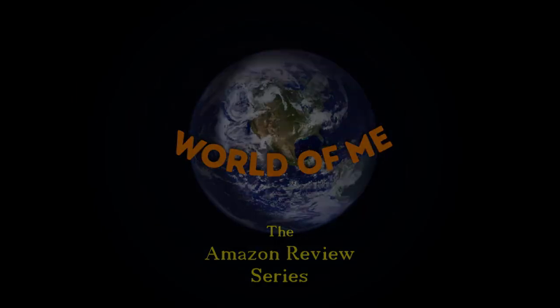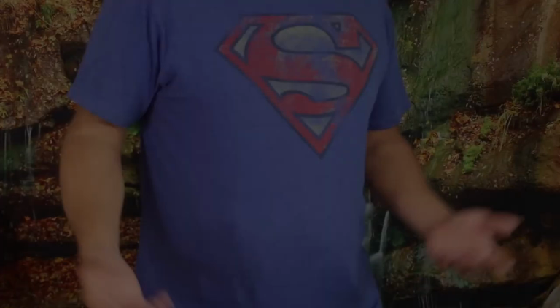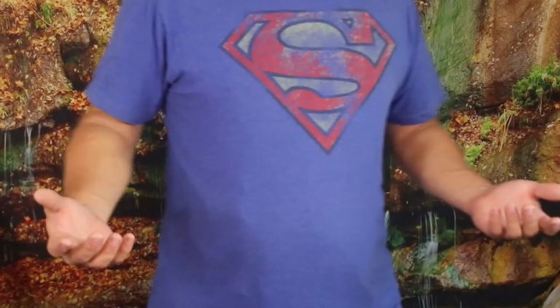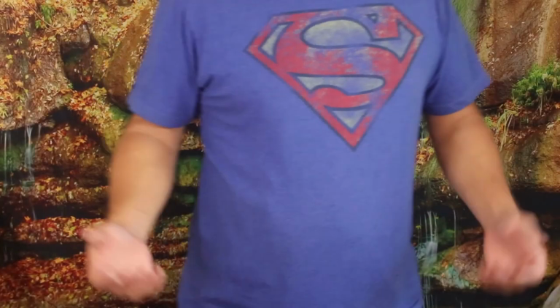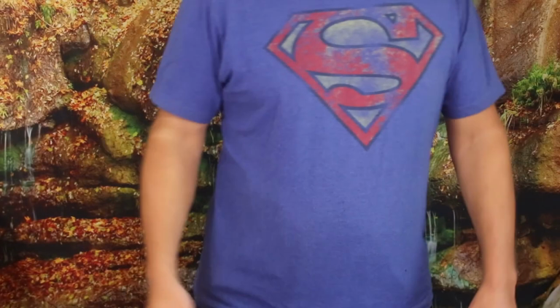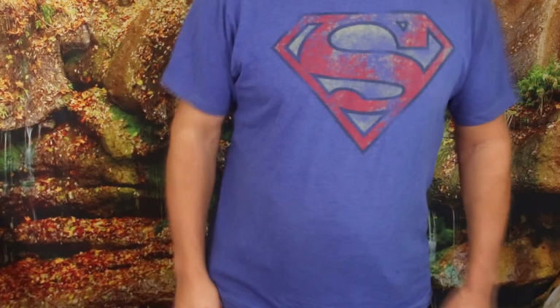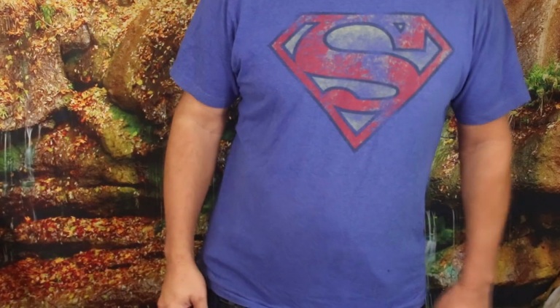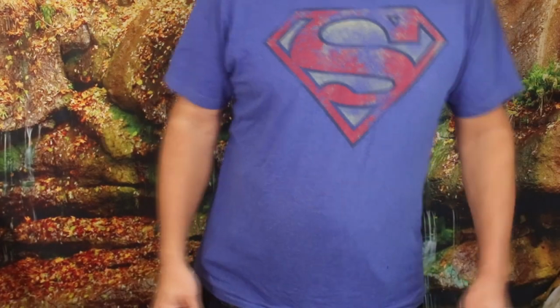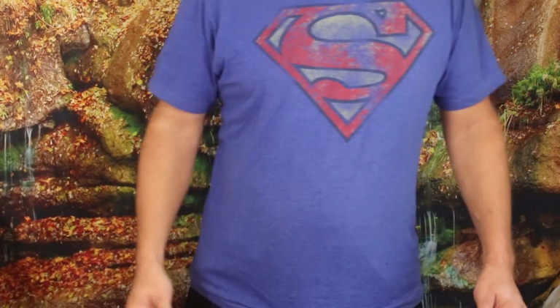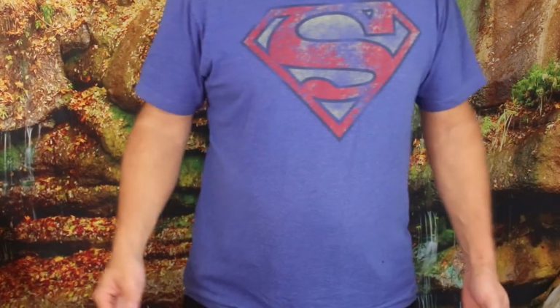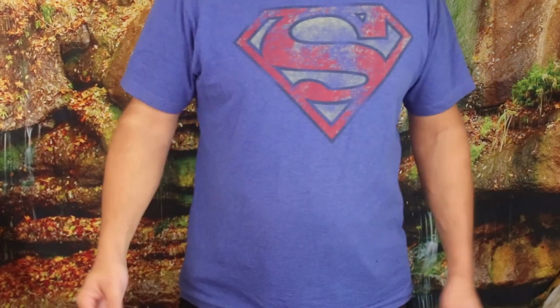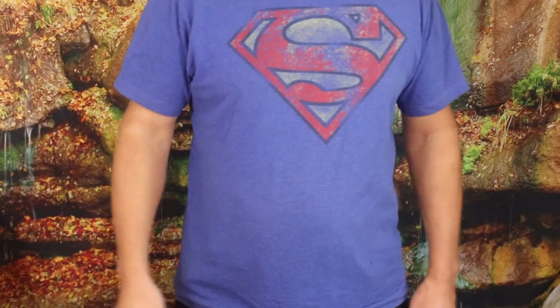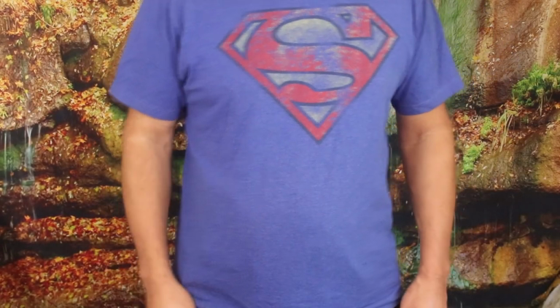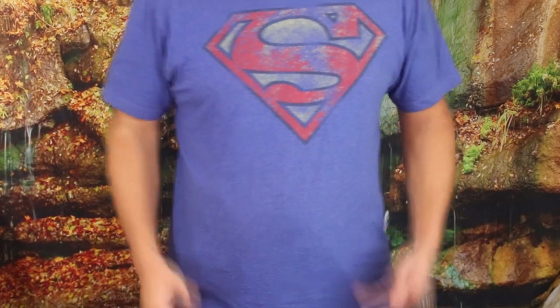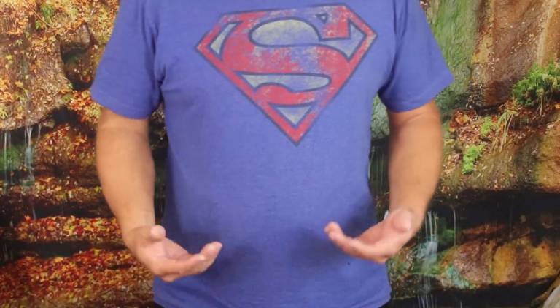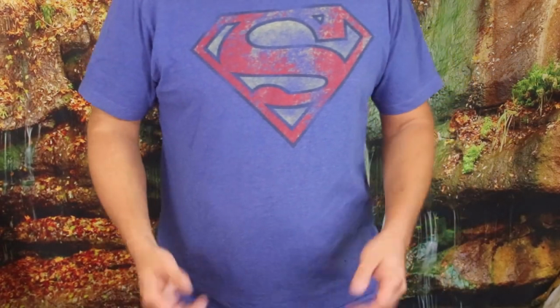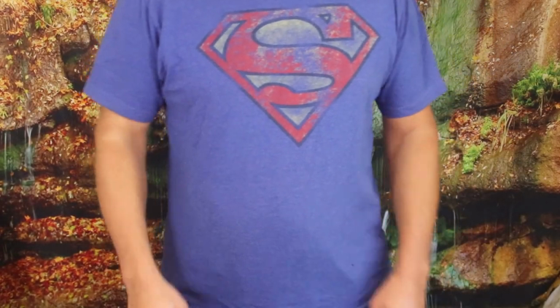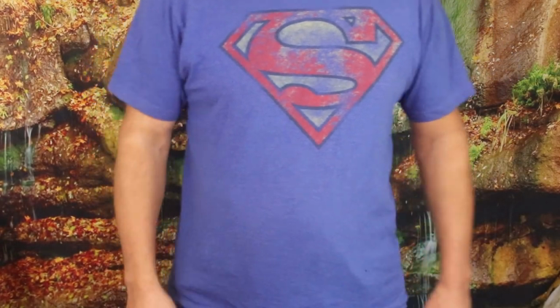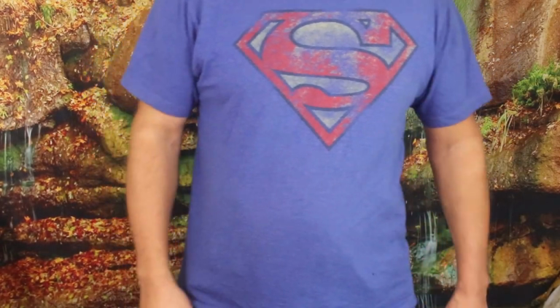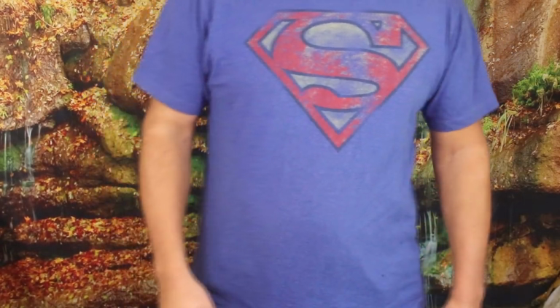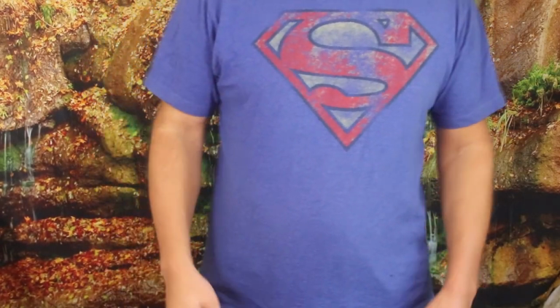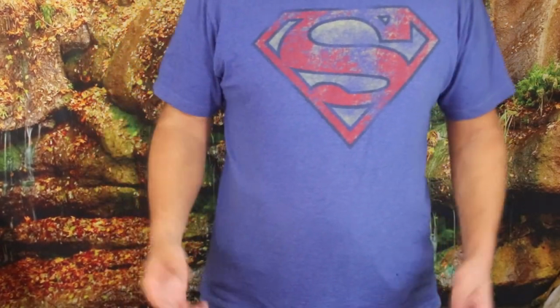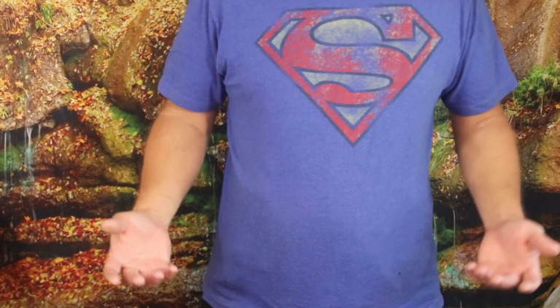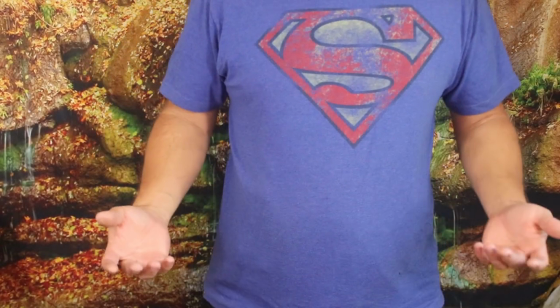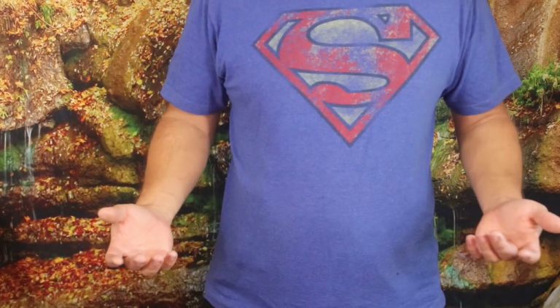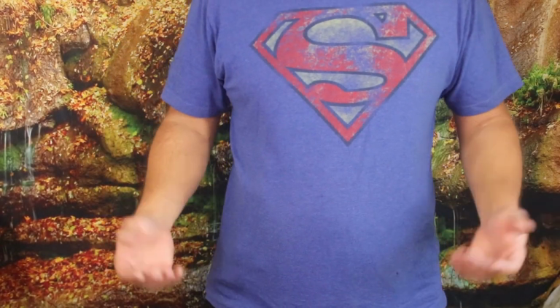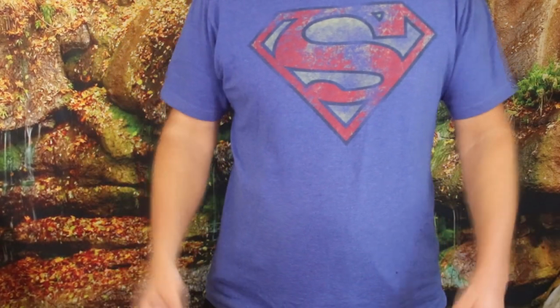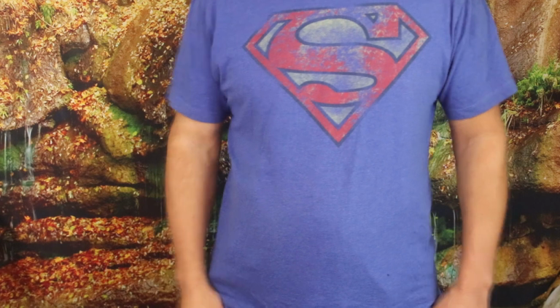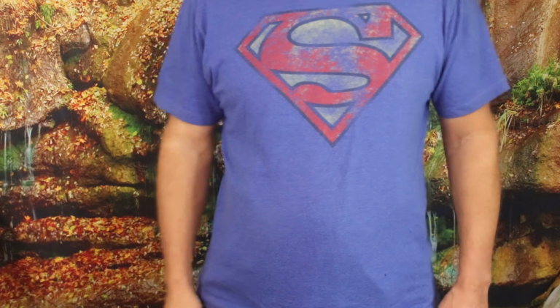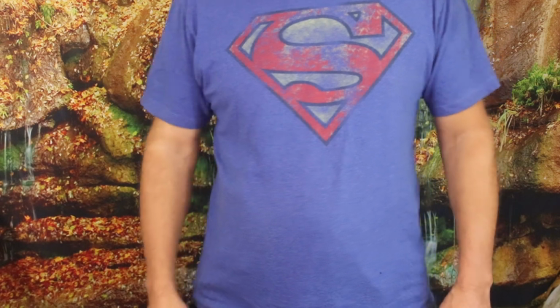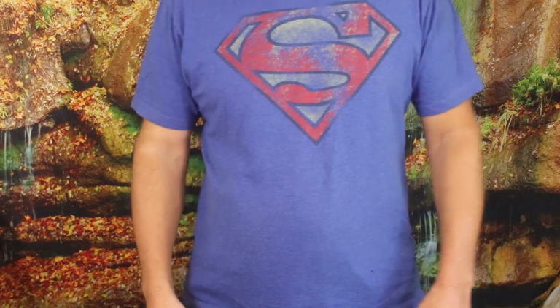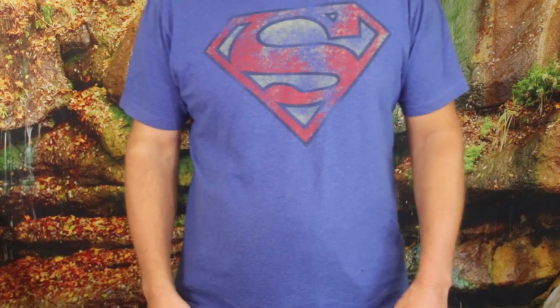Hello everybody. Welcome back to the World of Me. My name's Cougar. This is another episode from the Amazon Review Series.